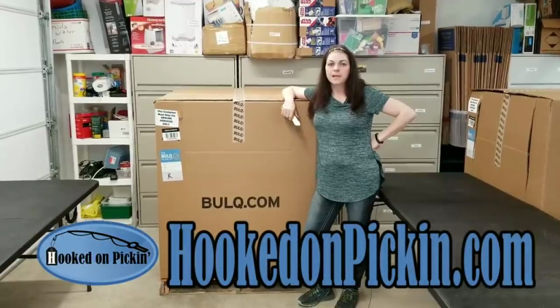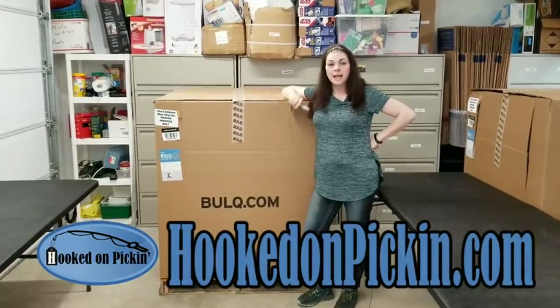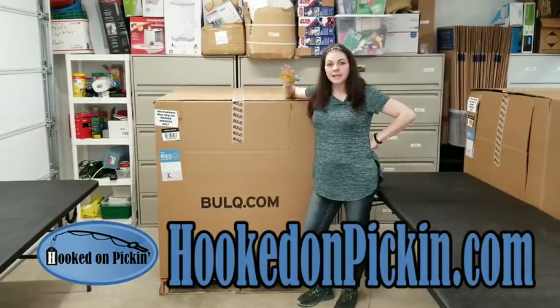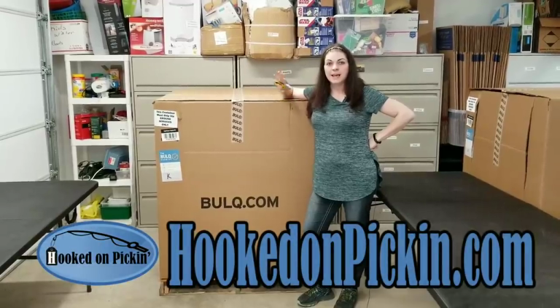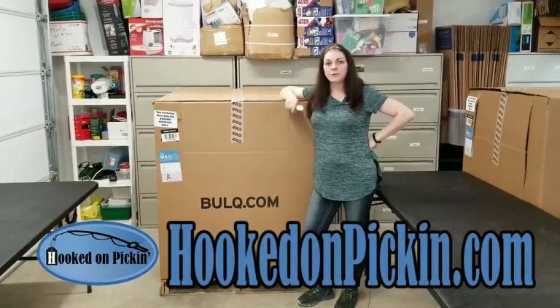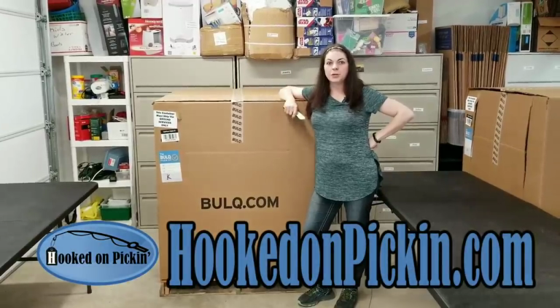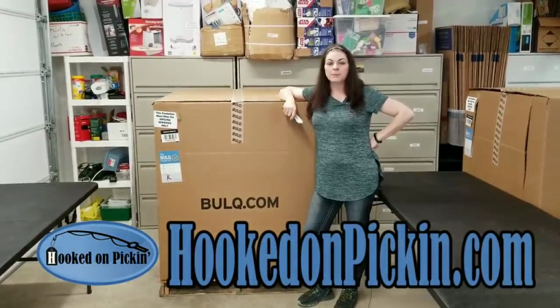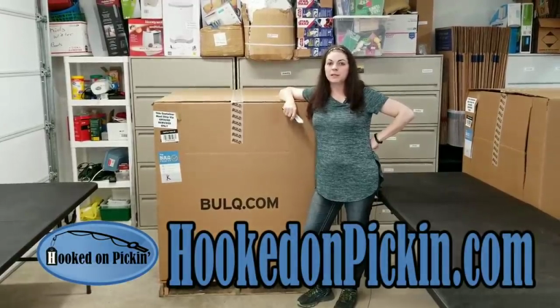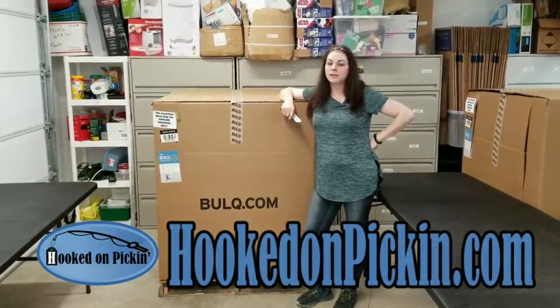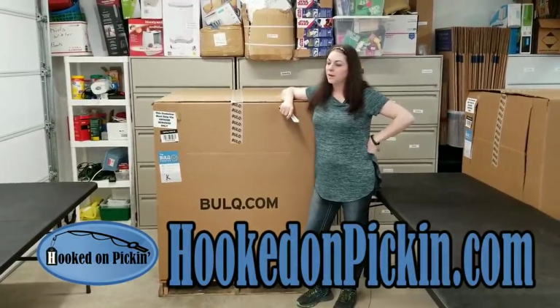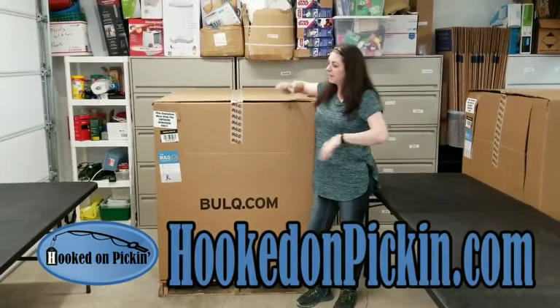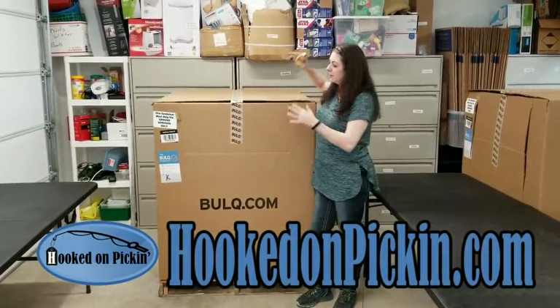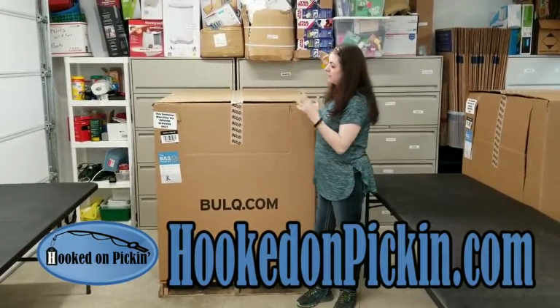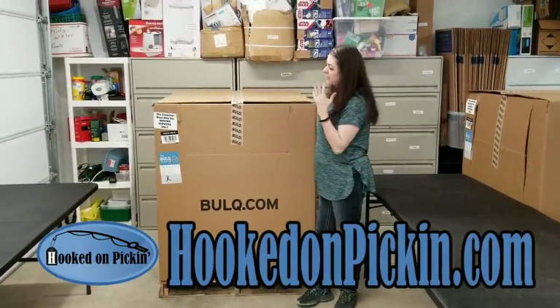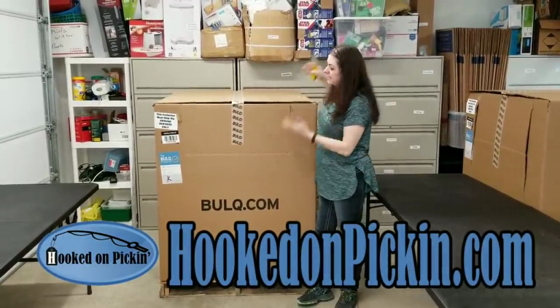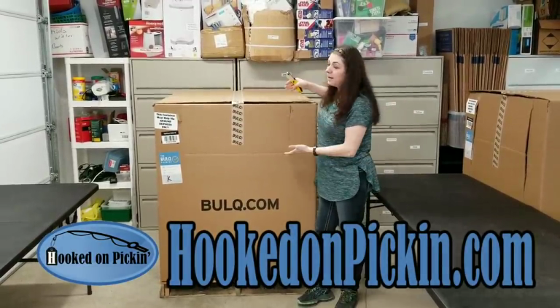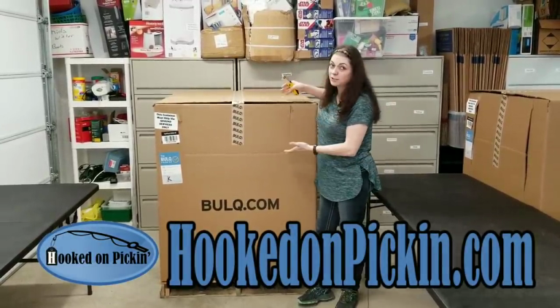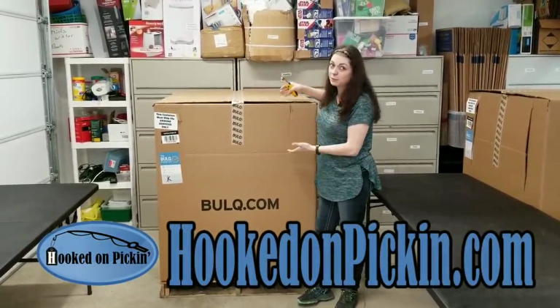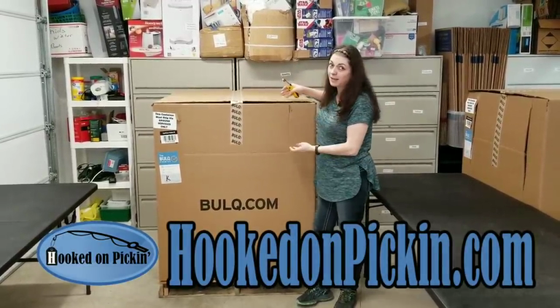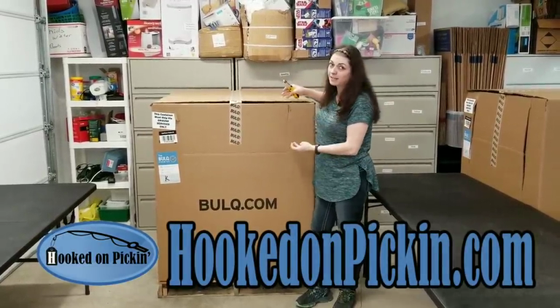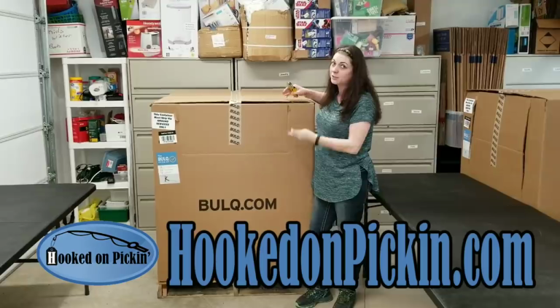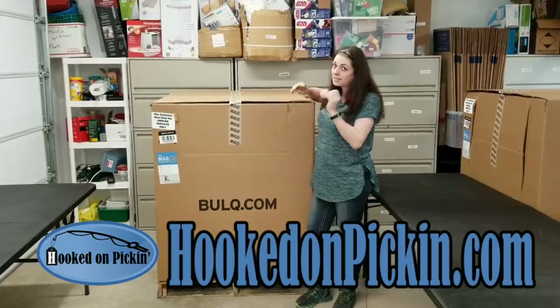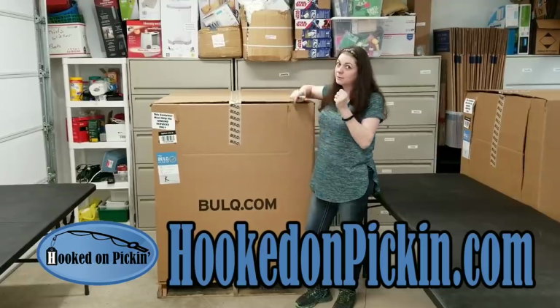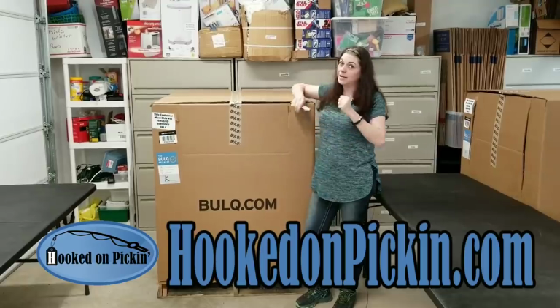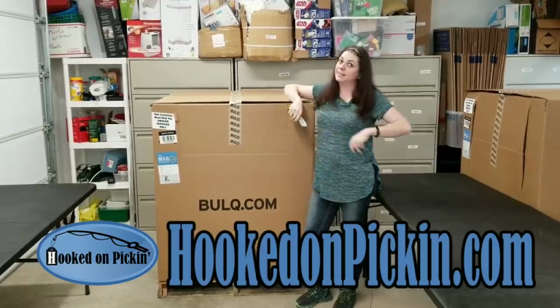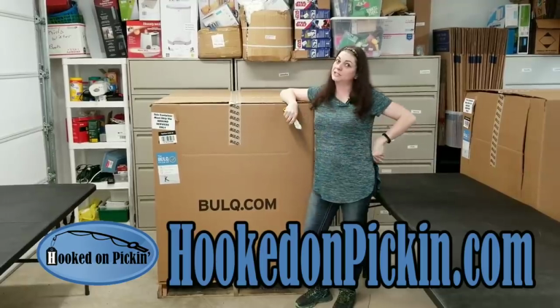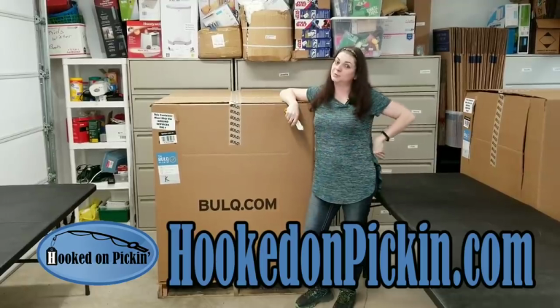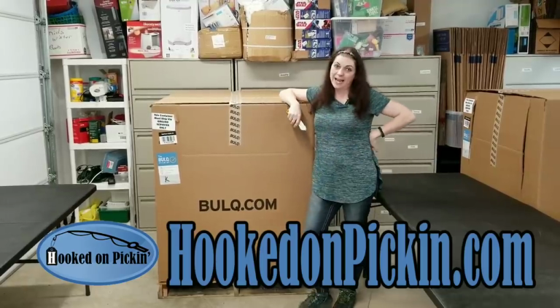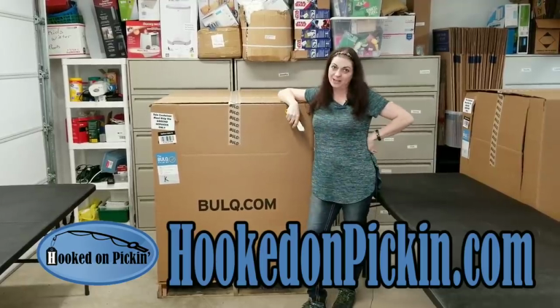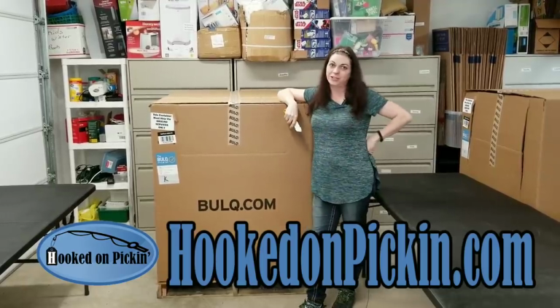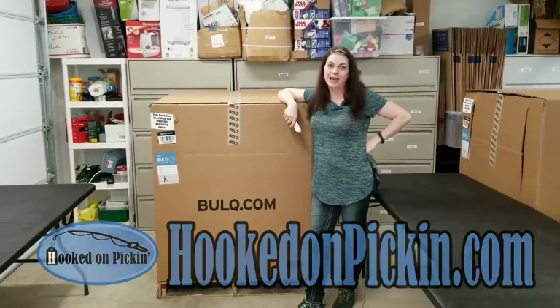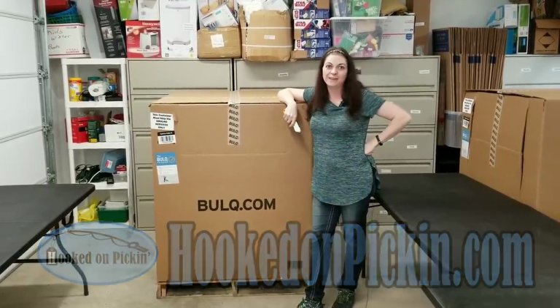Hey, Heather from Hooked on Pickin here. I've got myself a salvage pallet, so let's see what kind of condition we actually have.